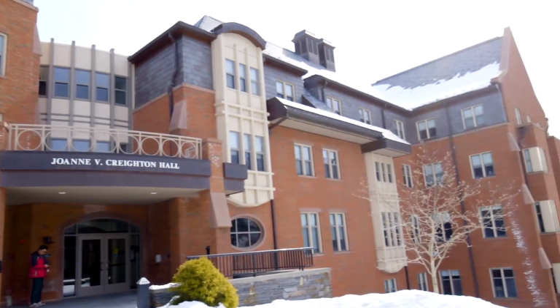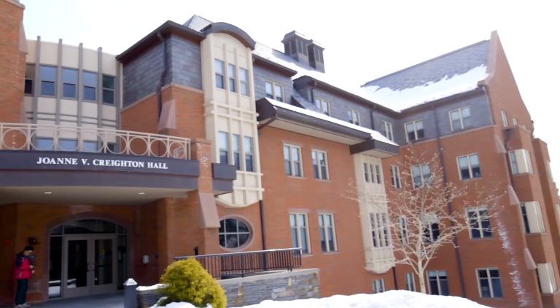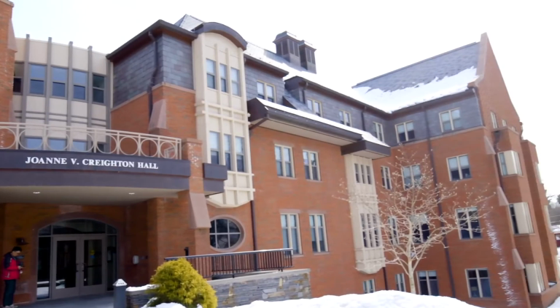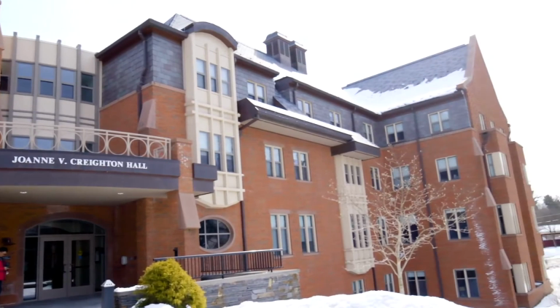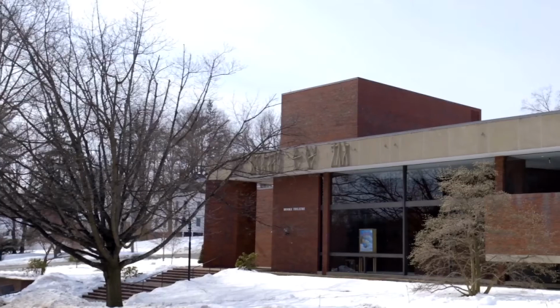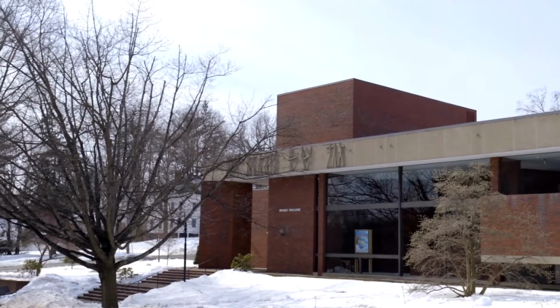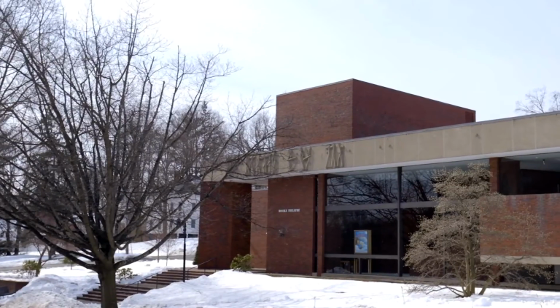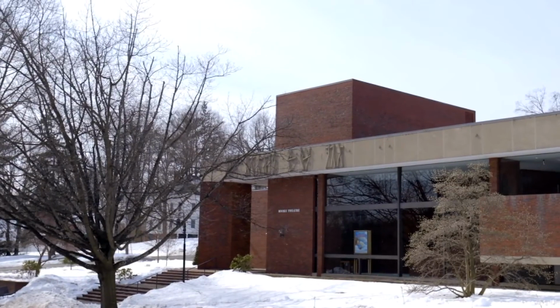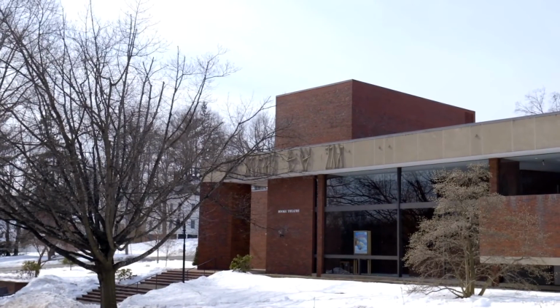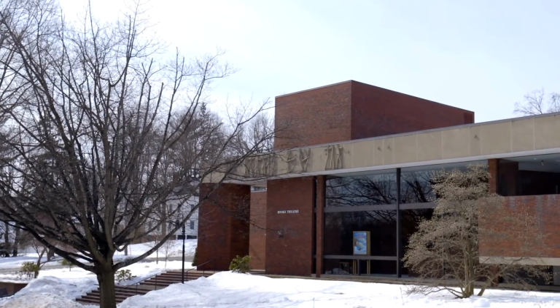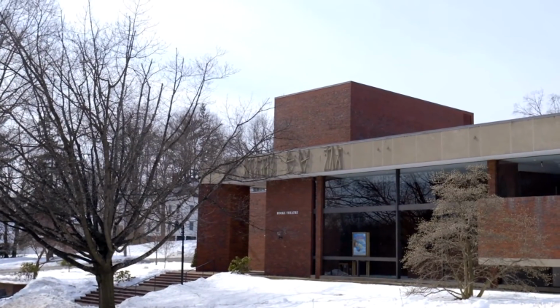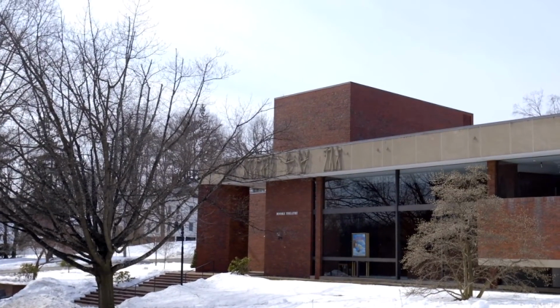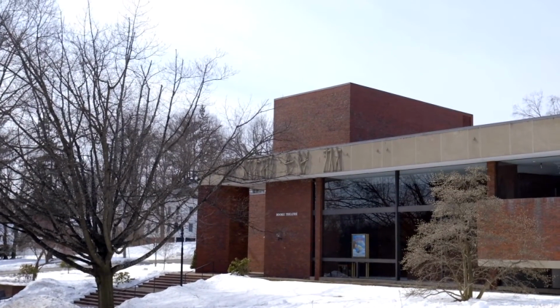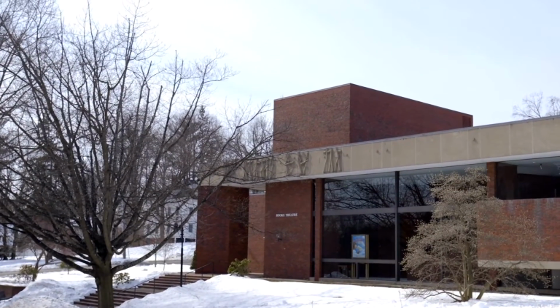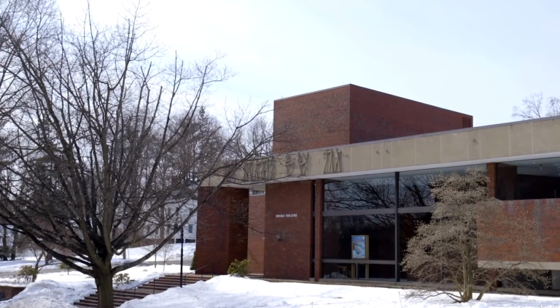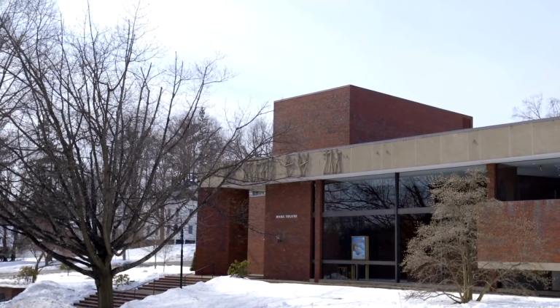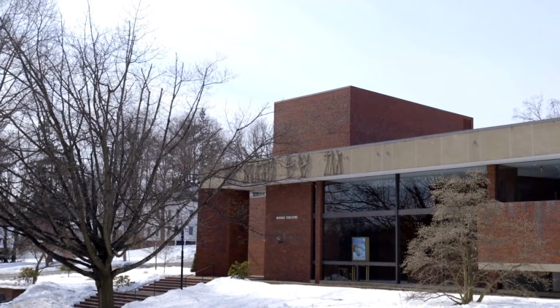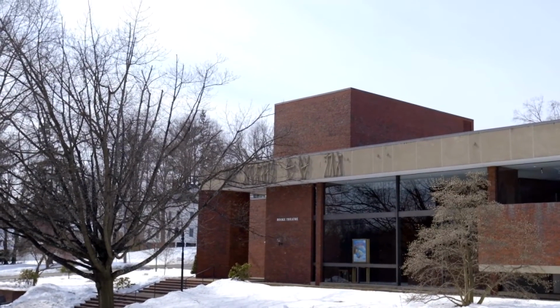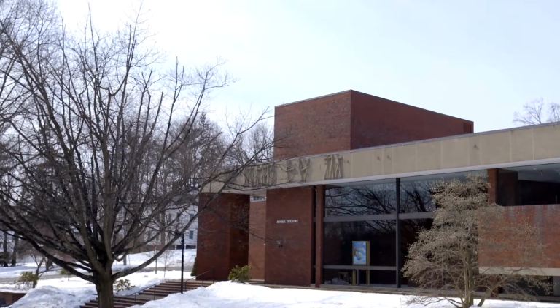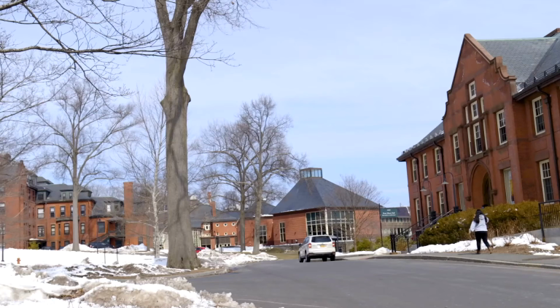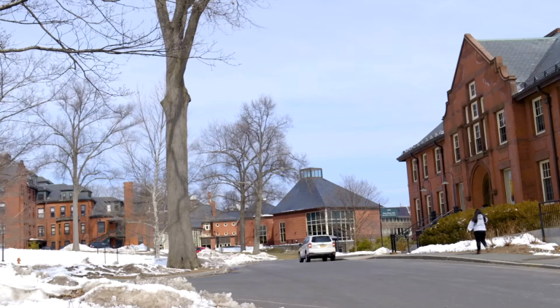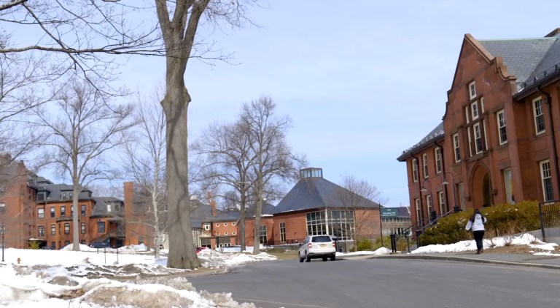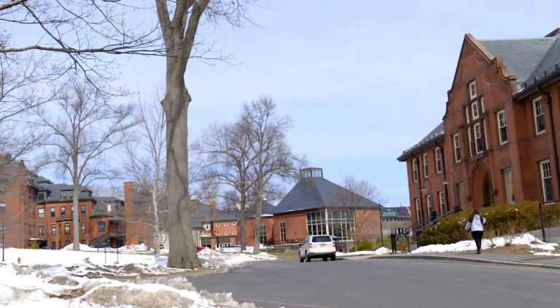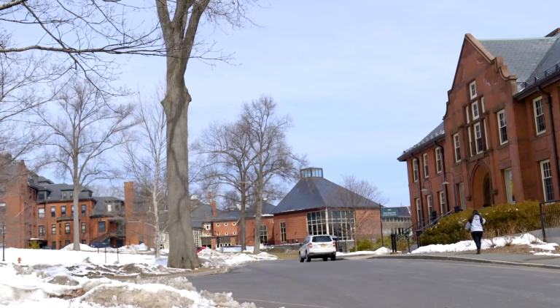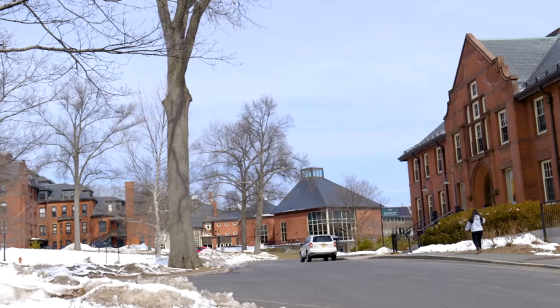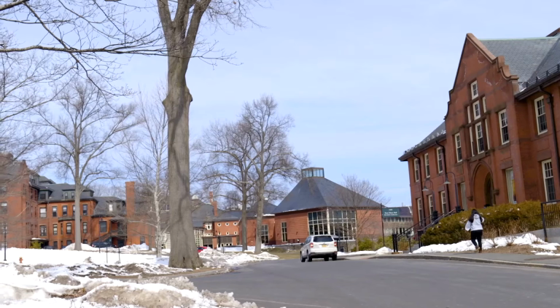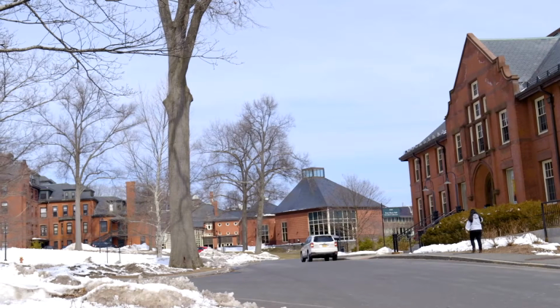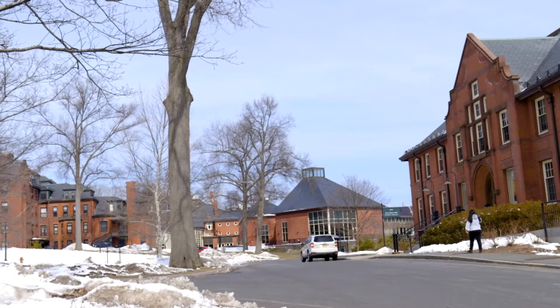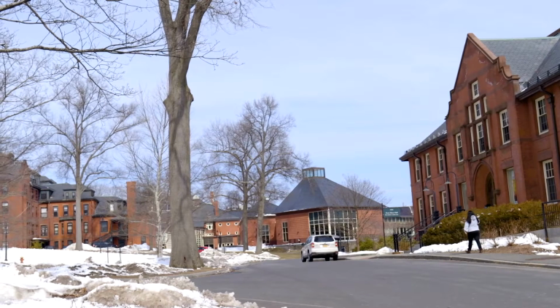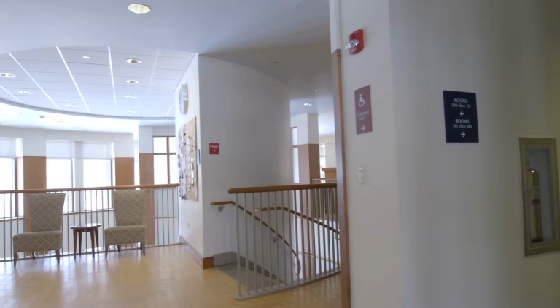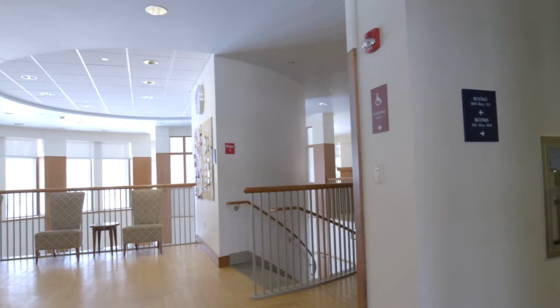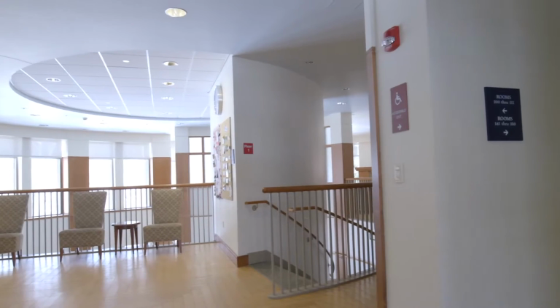Creighton is located right across the street from the Rook Theatre and right next to Pratt Music Hall. It's also just a short walk from the dining commons.